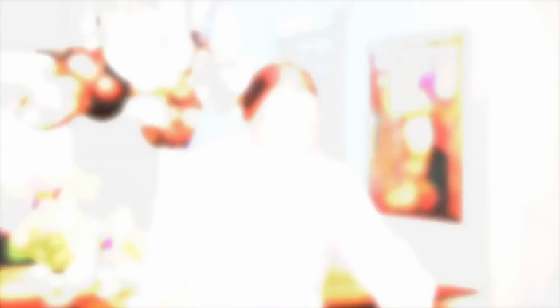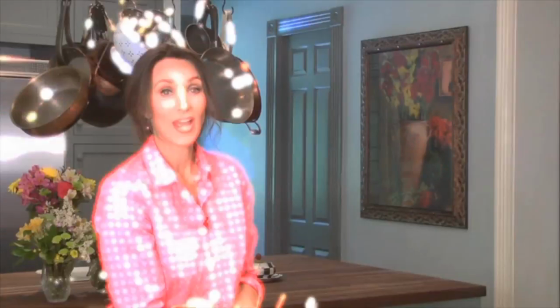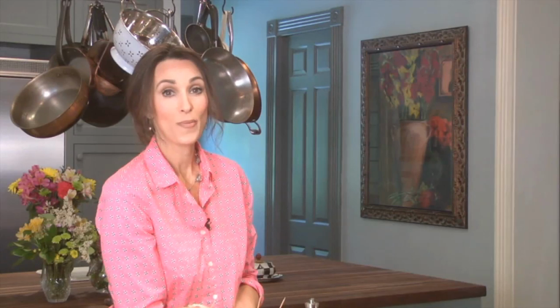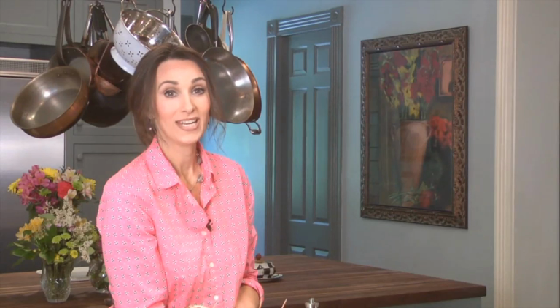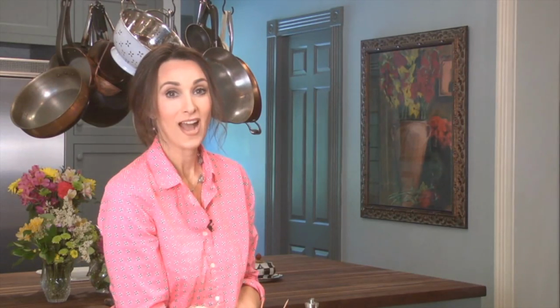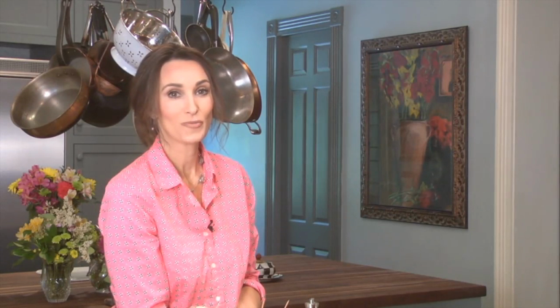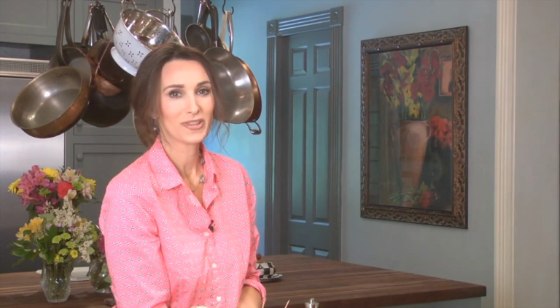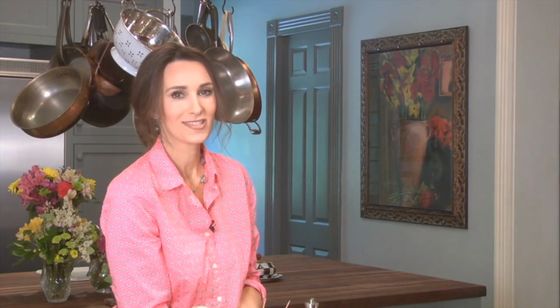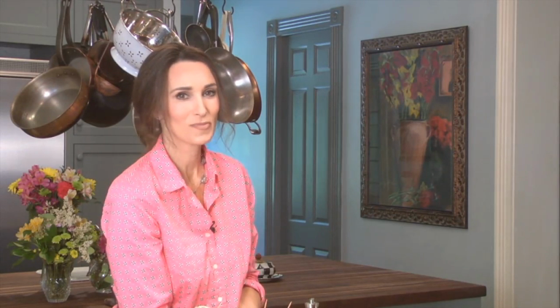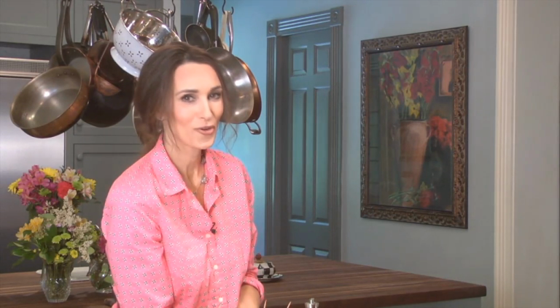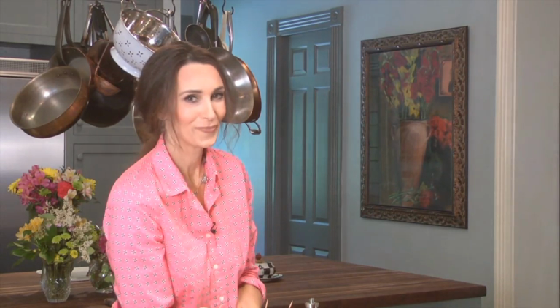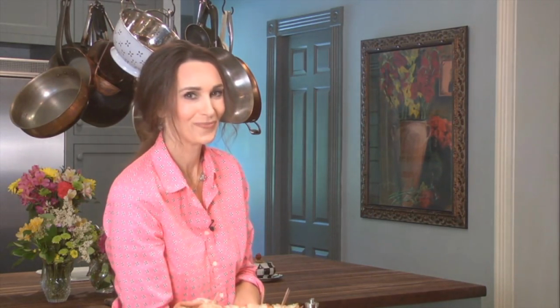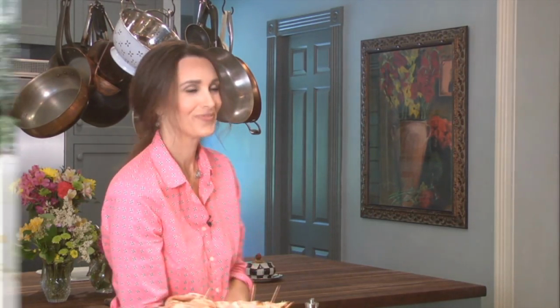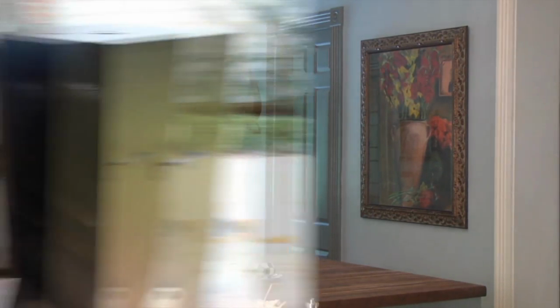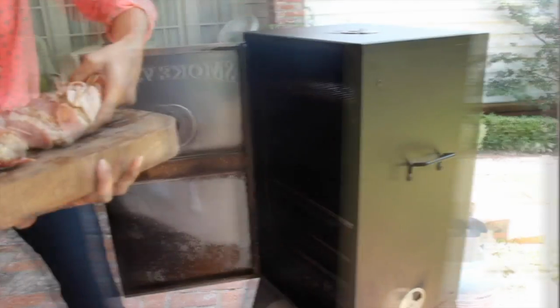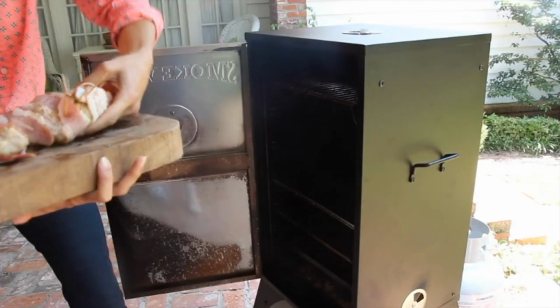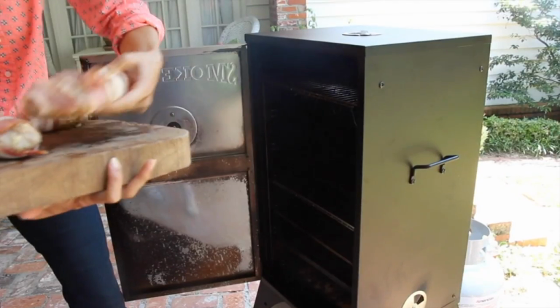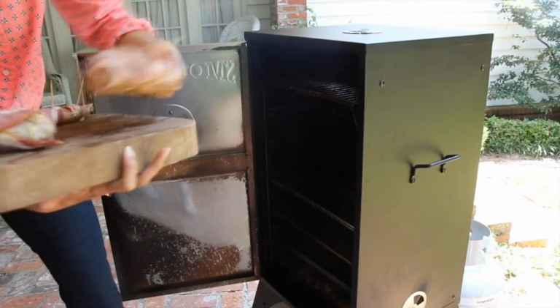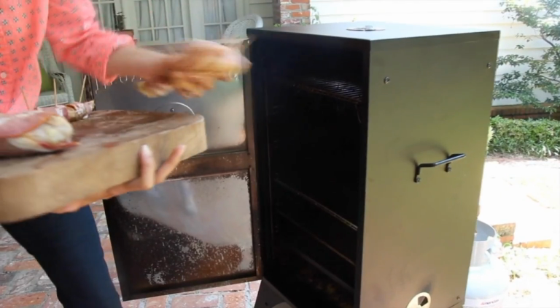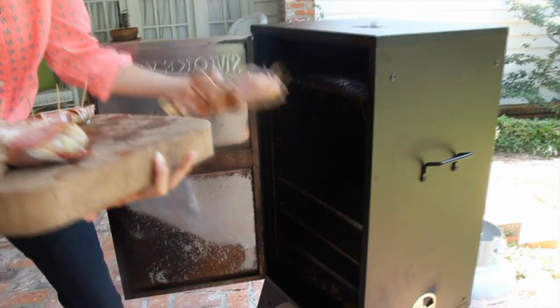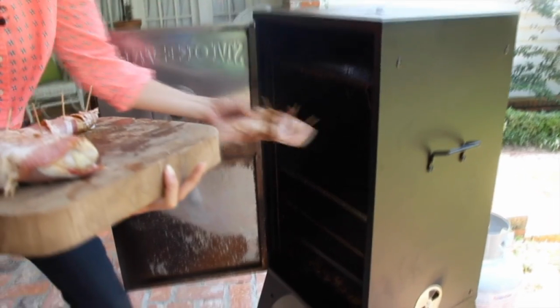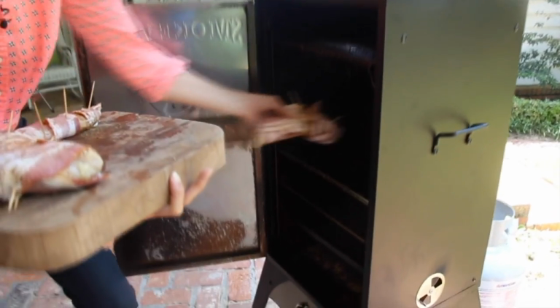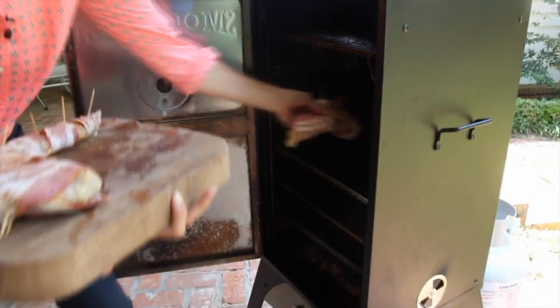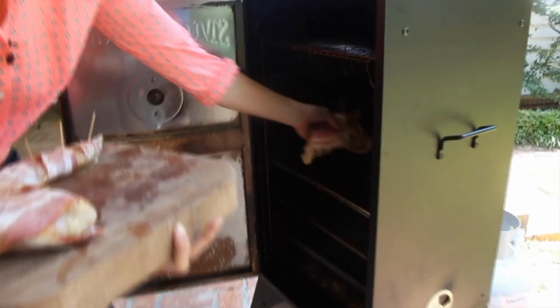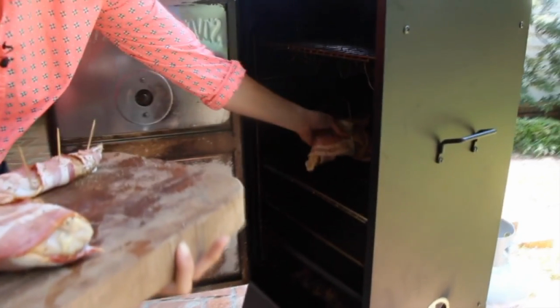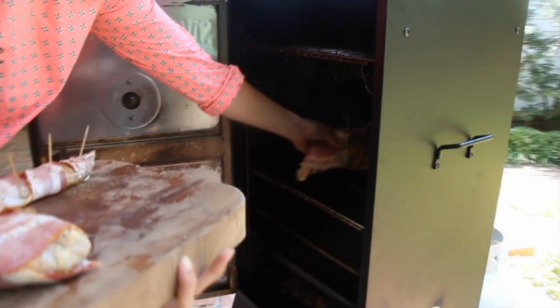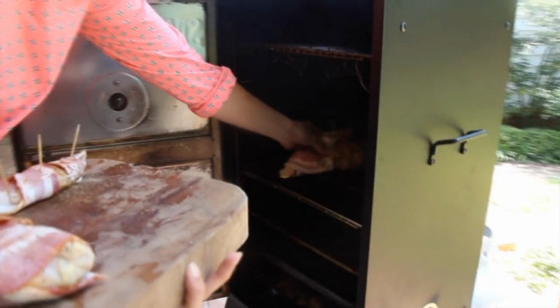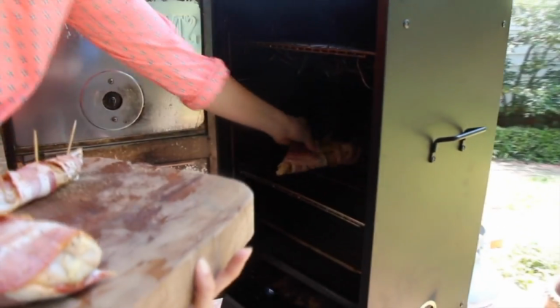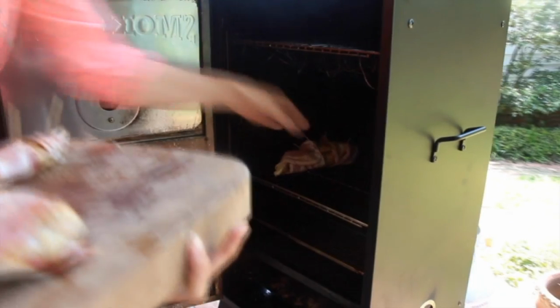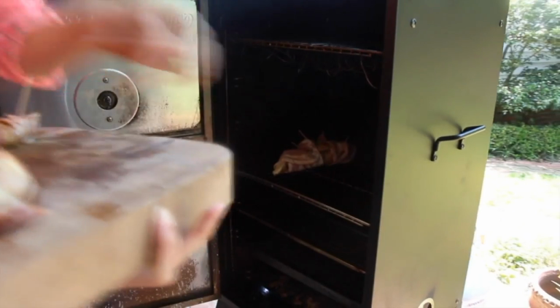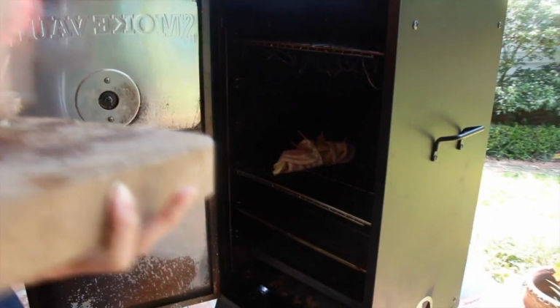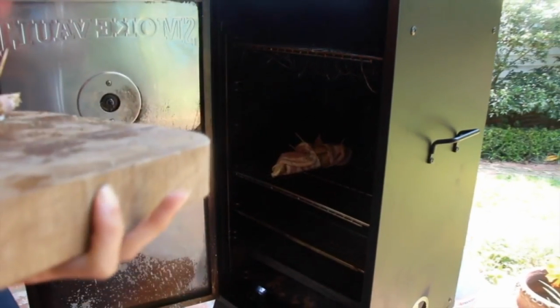Now I'm heading out to put this in the smoker and dry it on the rack.